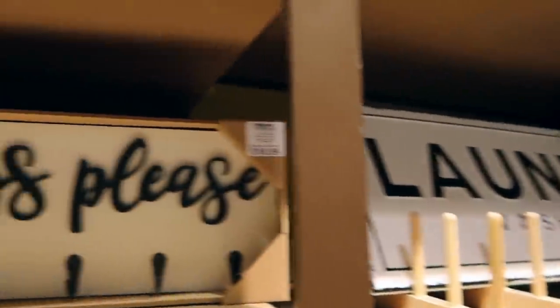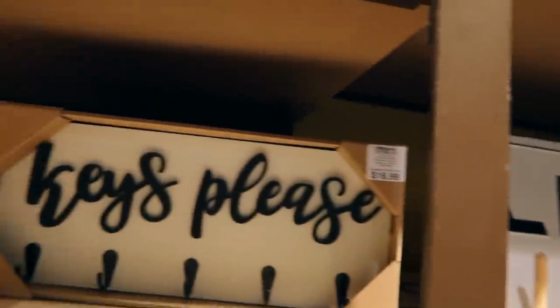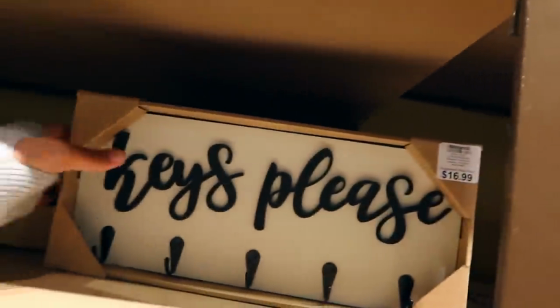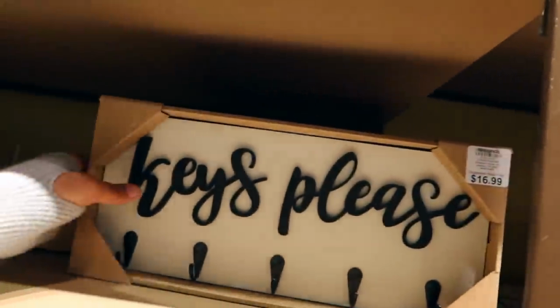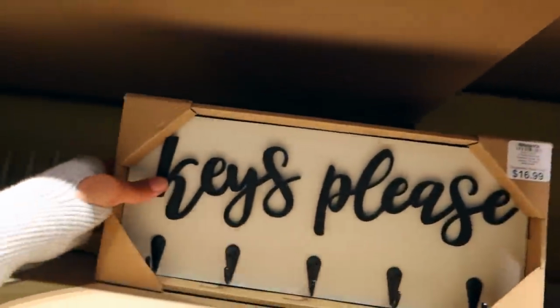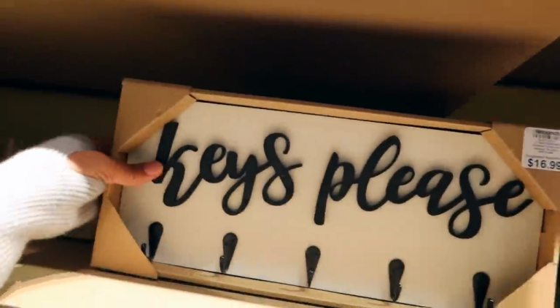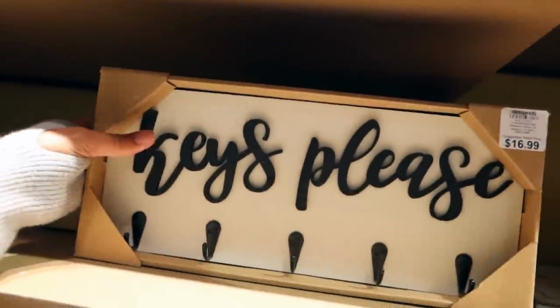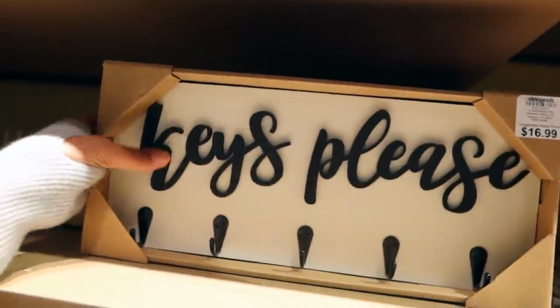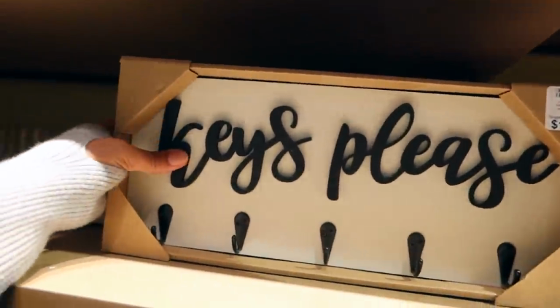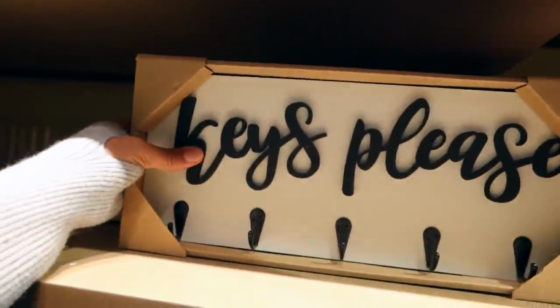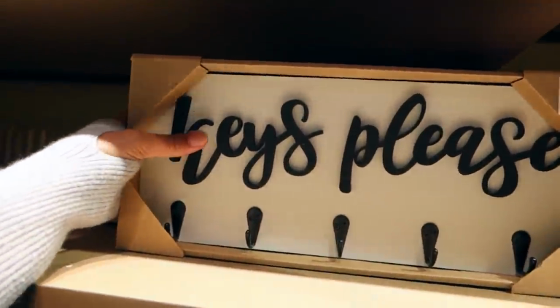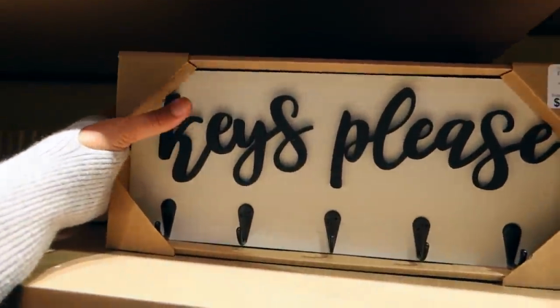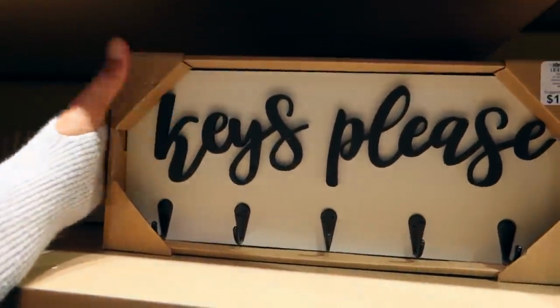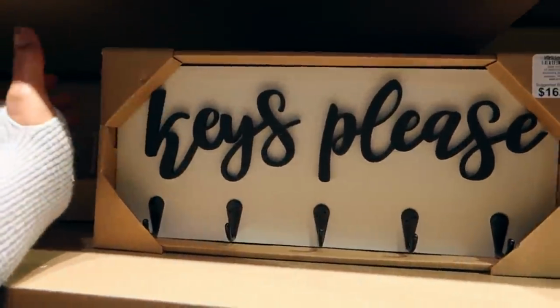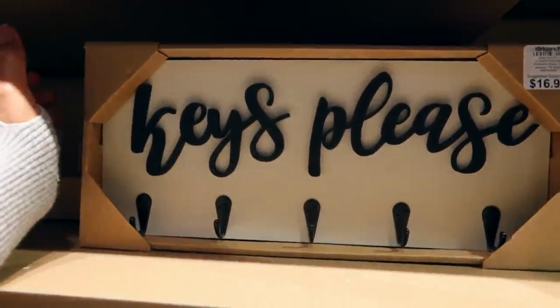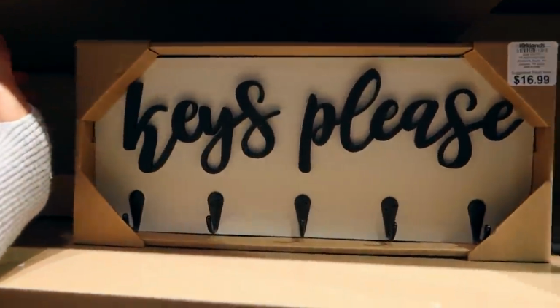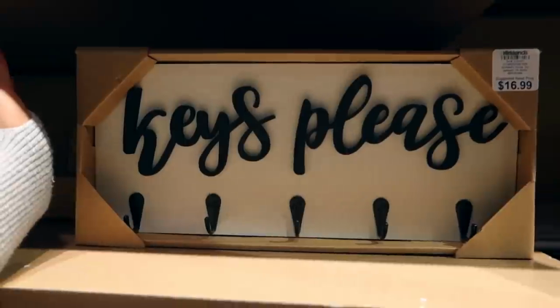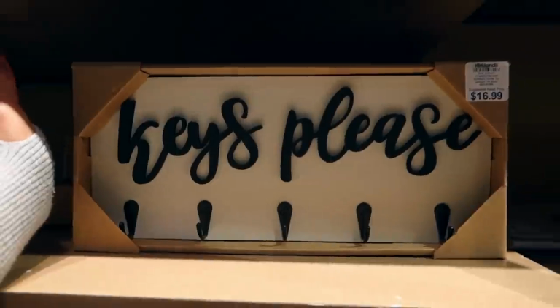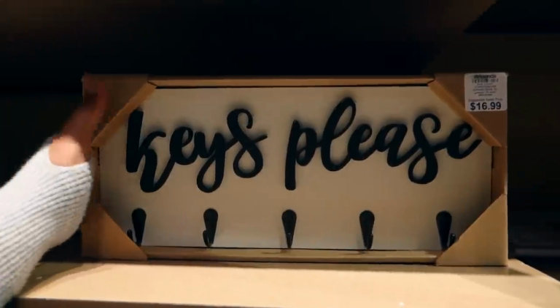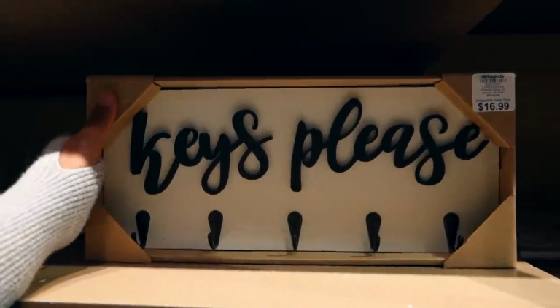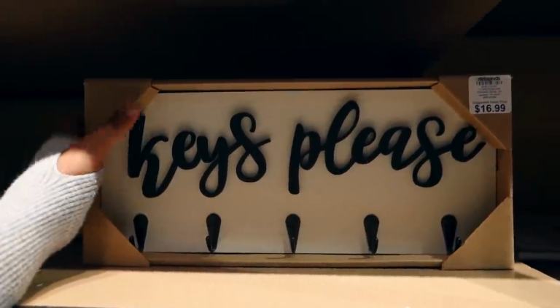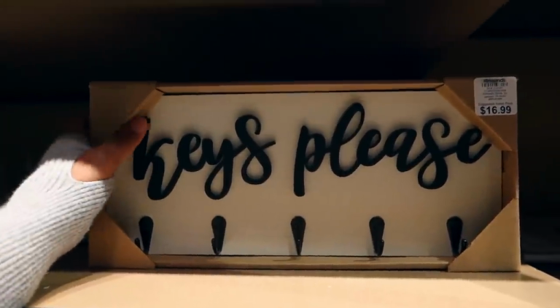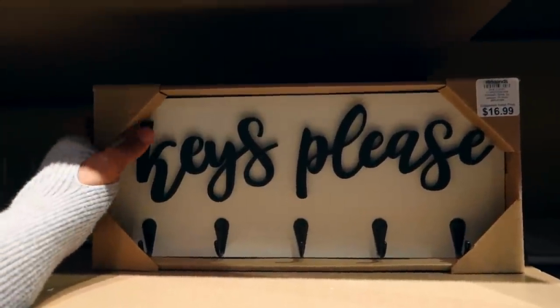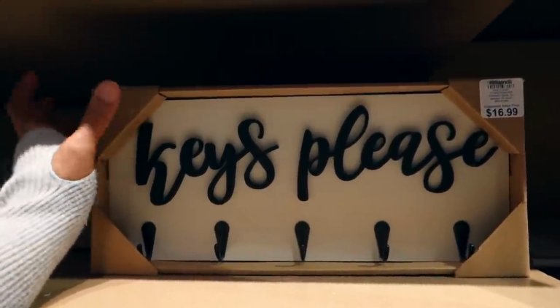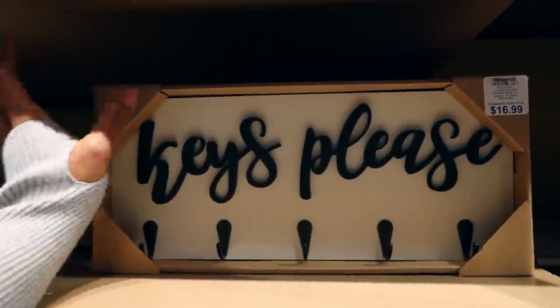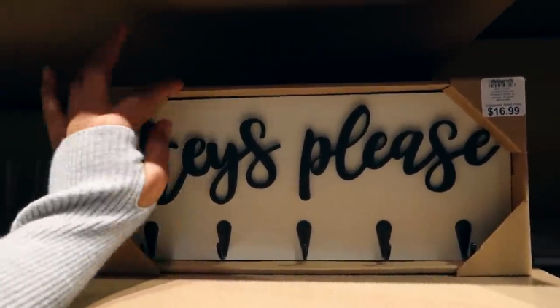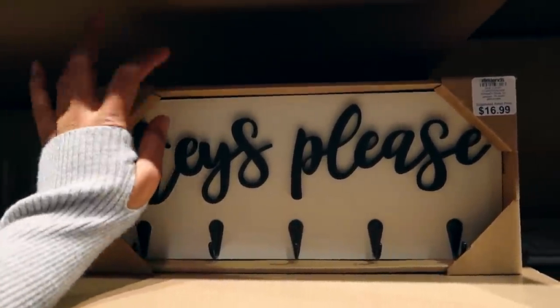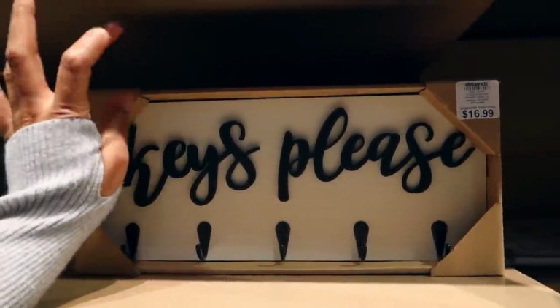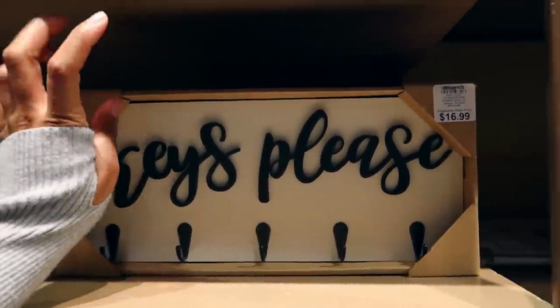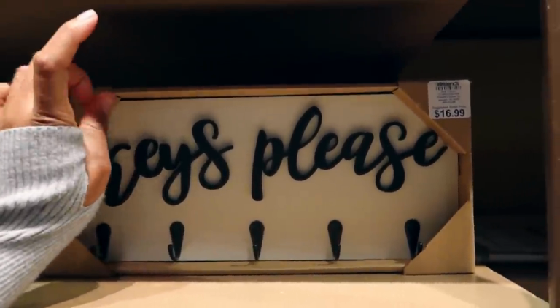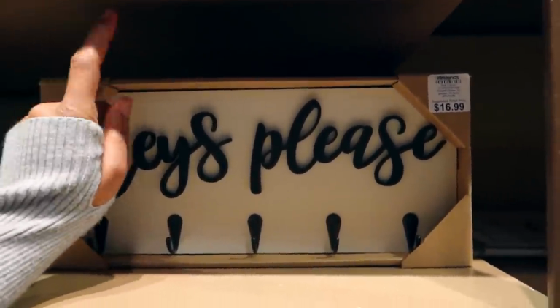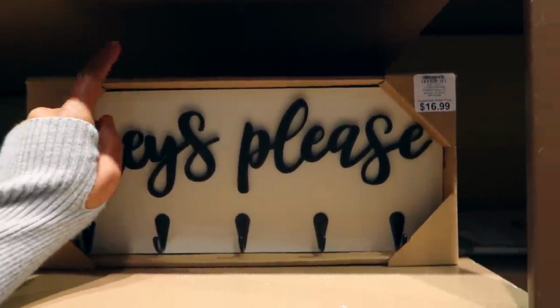We're trying to decide if we want to hang our keys or when we get our entryway table if we're going to have a key bowl.